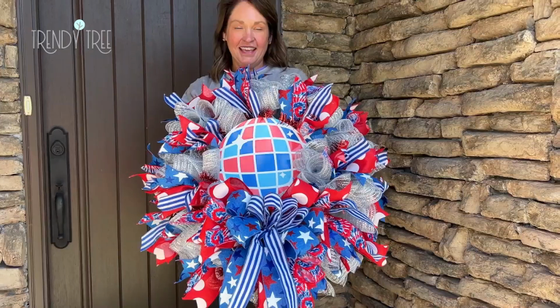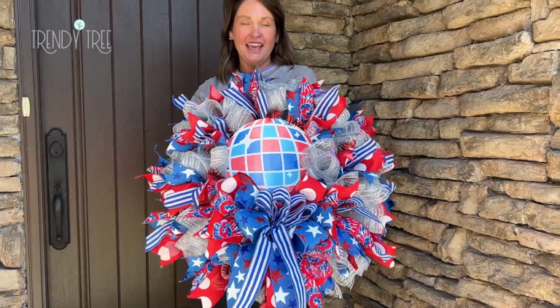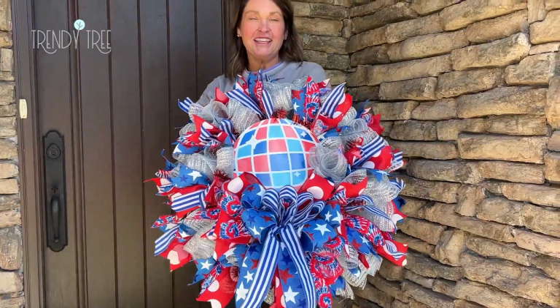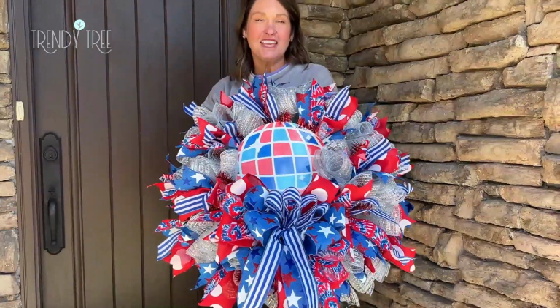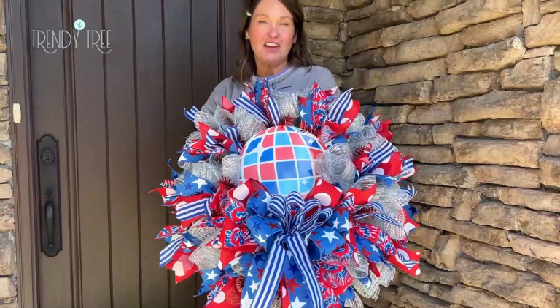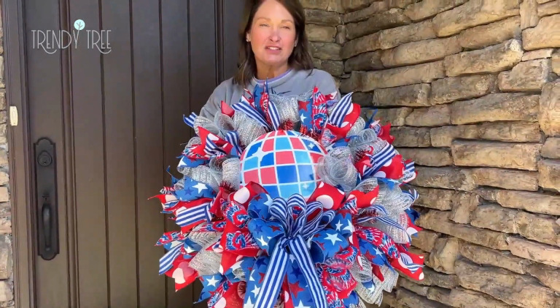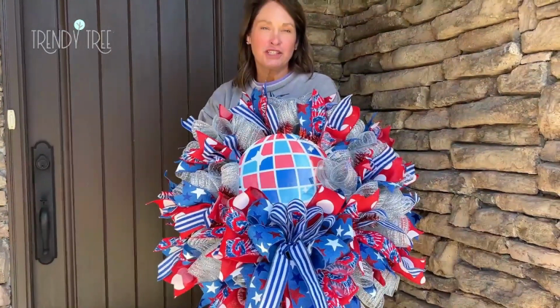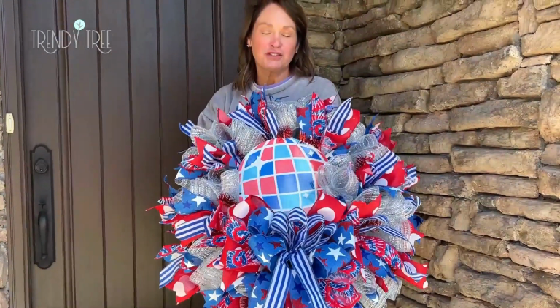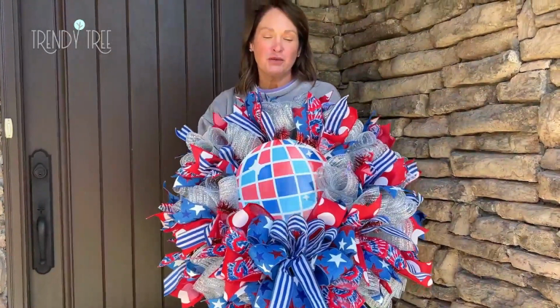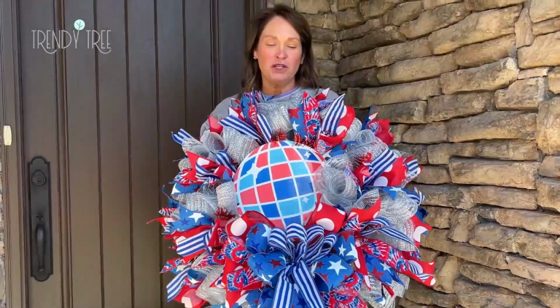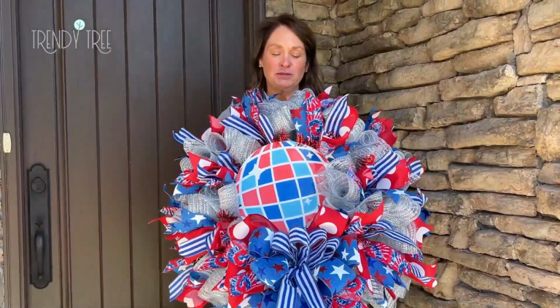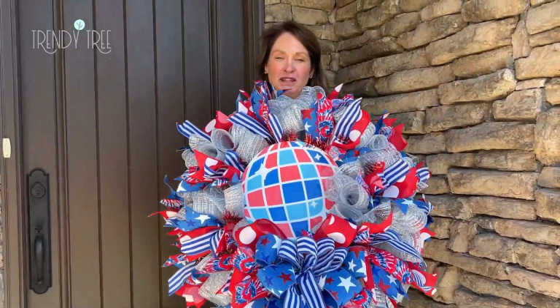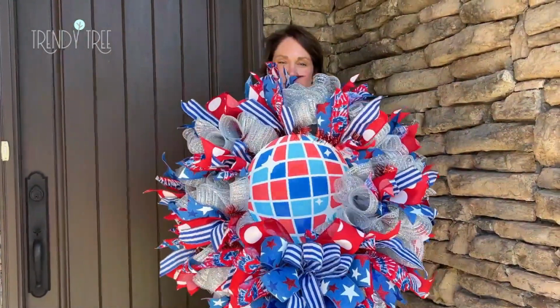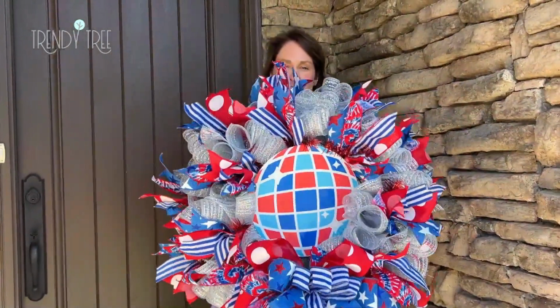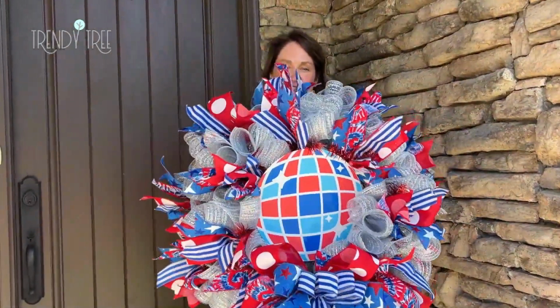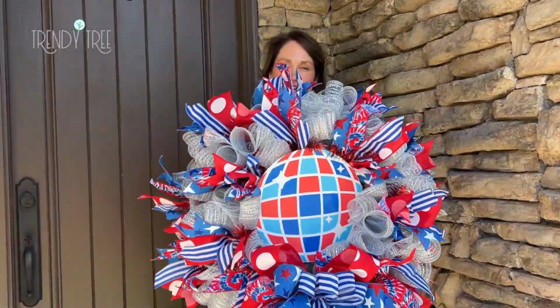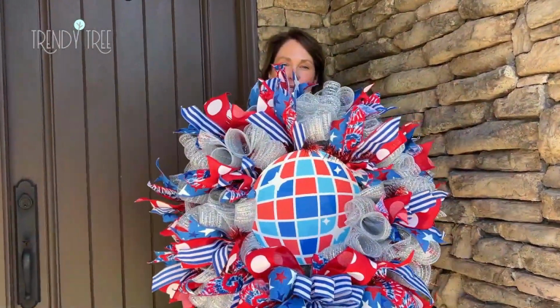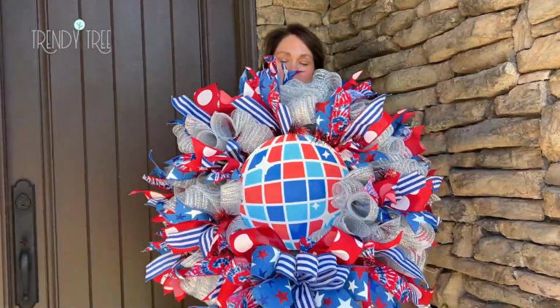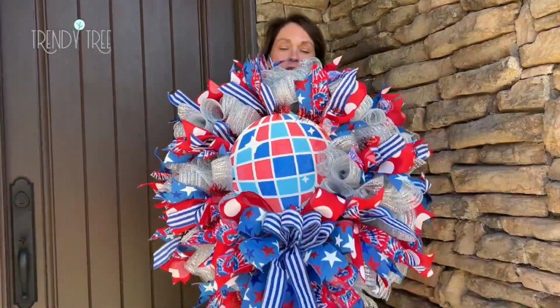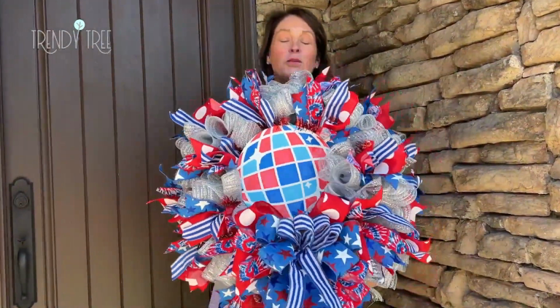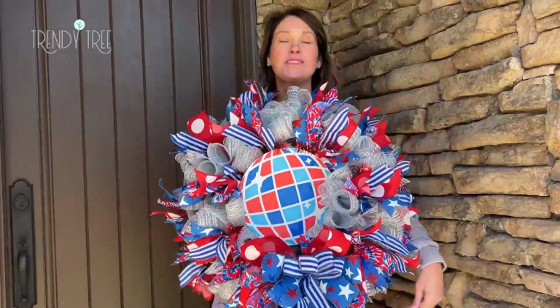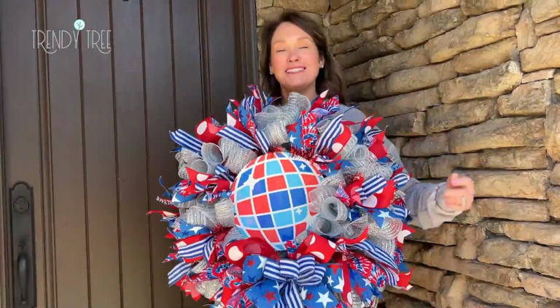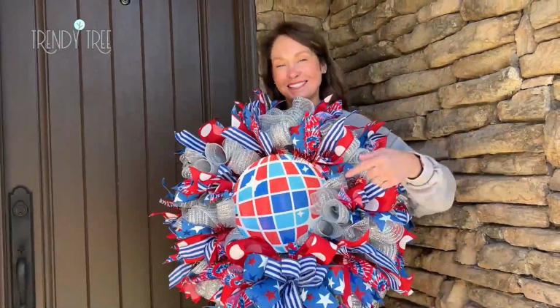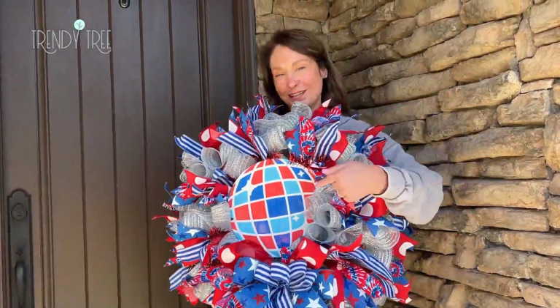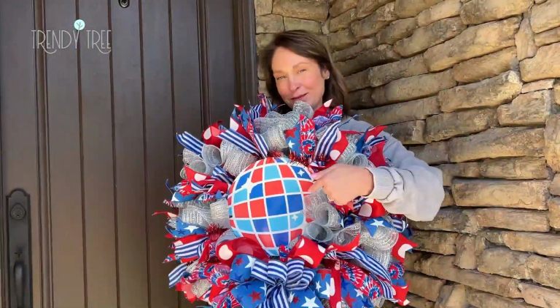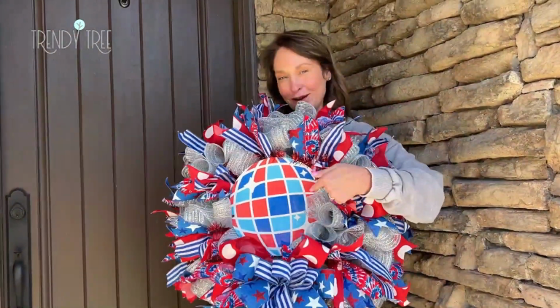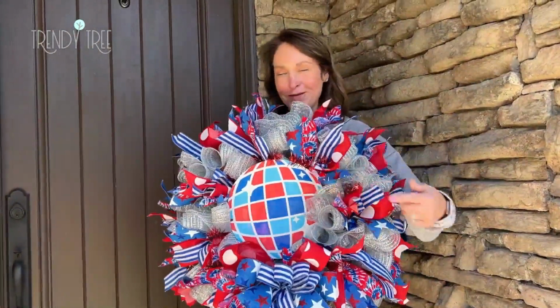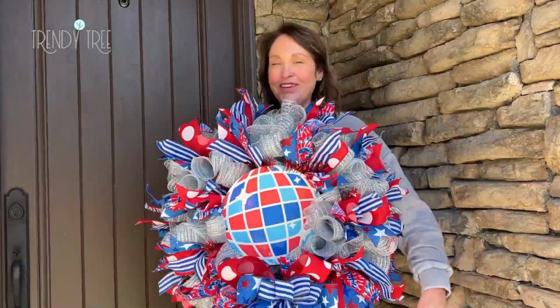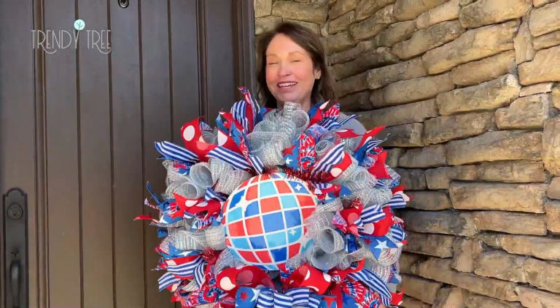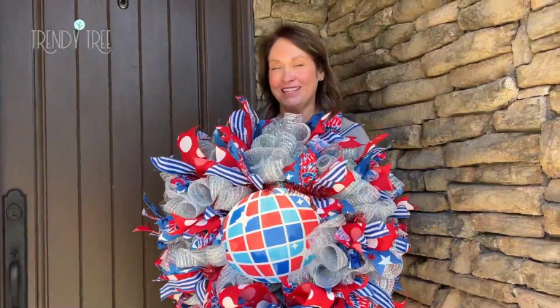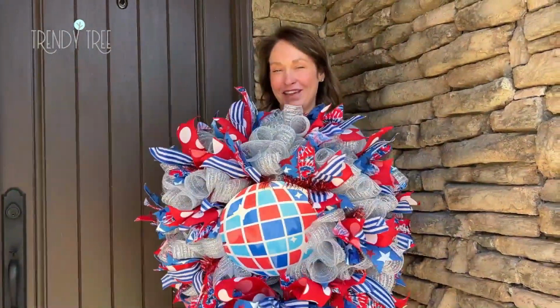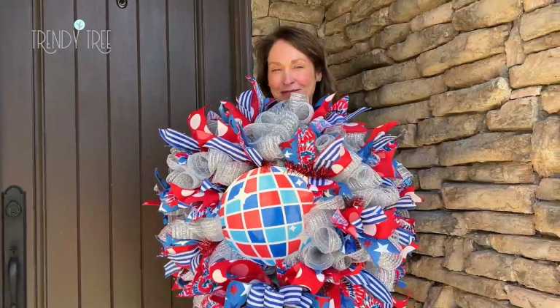Hey, it's Kerri at Trinity Tree. We just made this patriotic wreath with the disco ball. We've got a kit available.